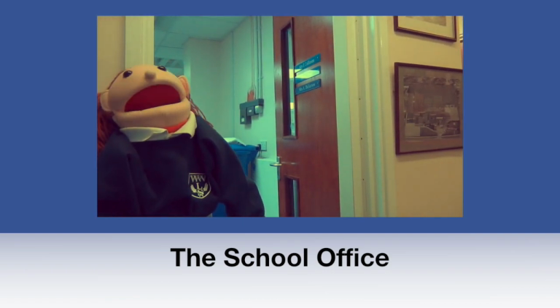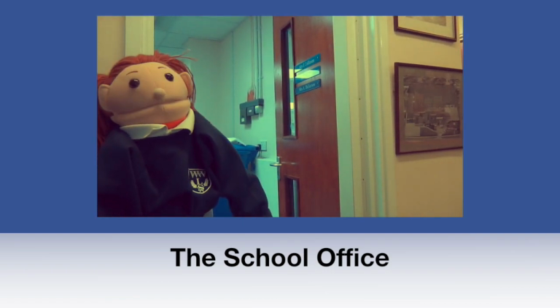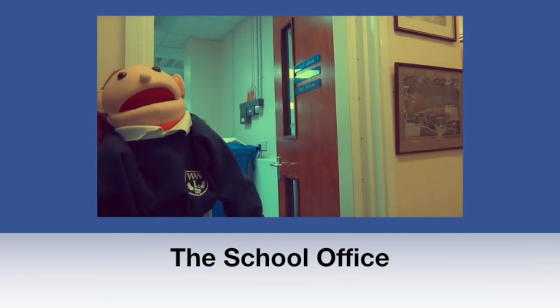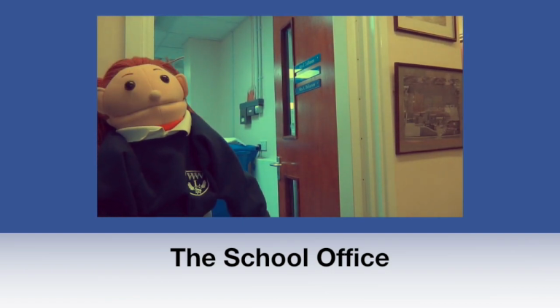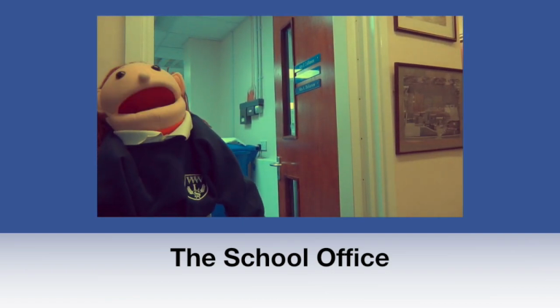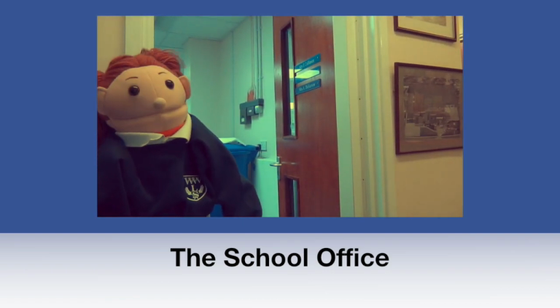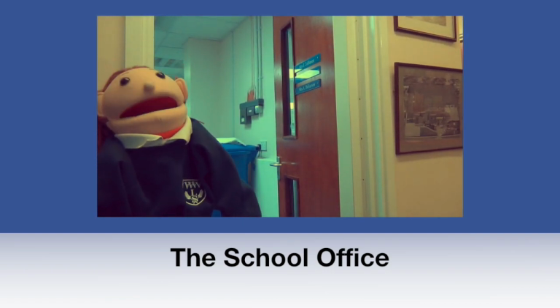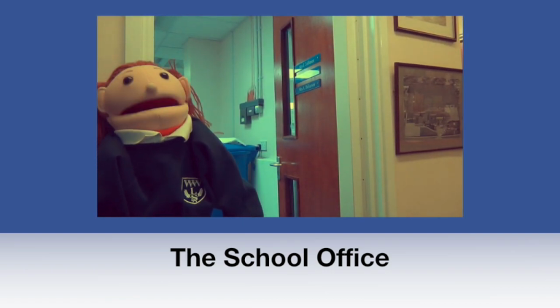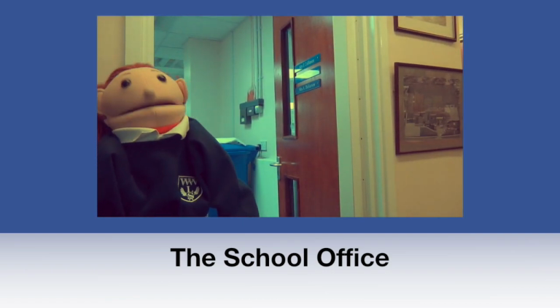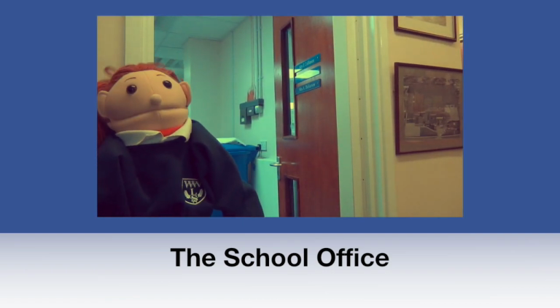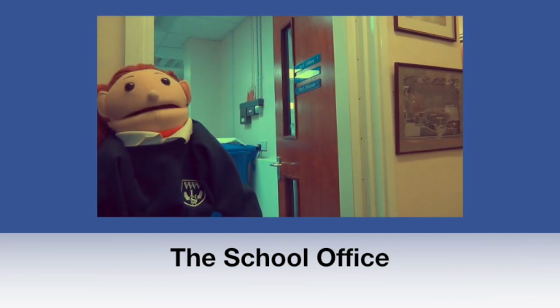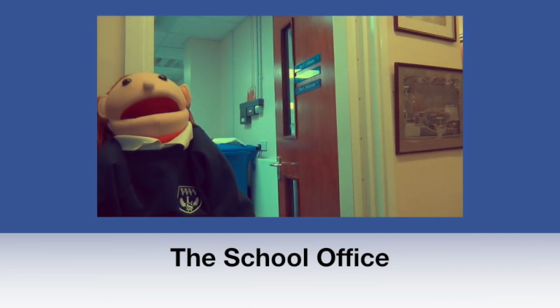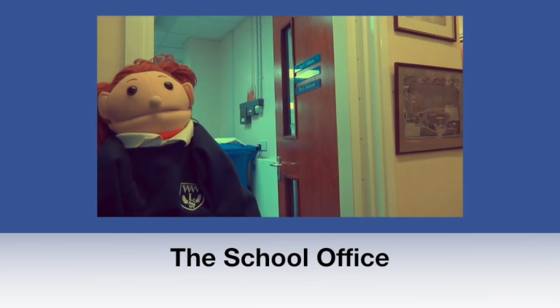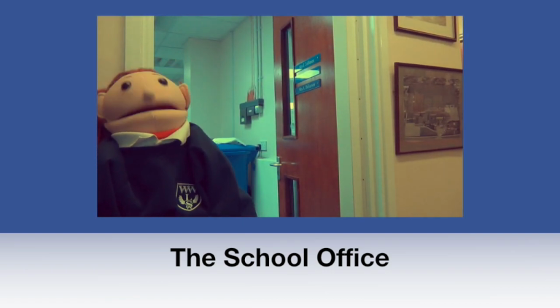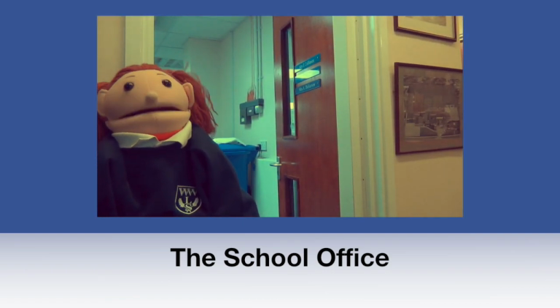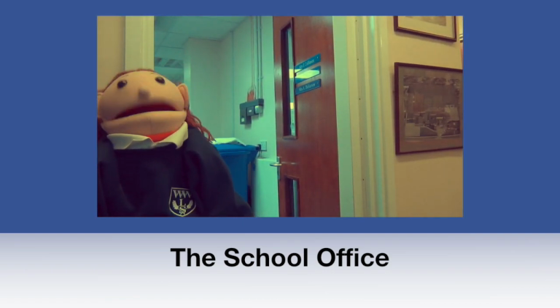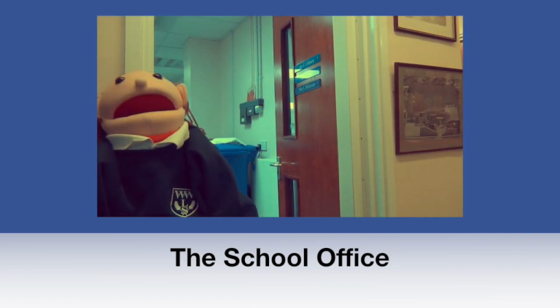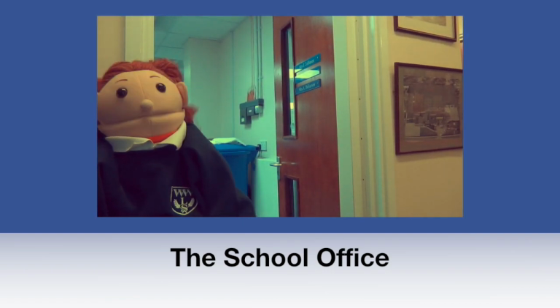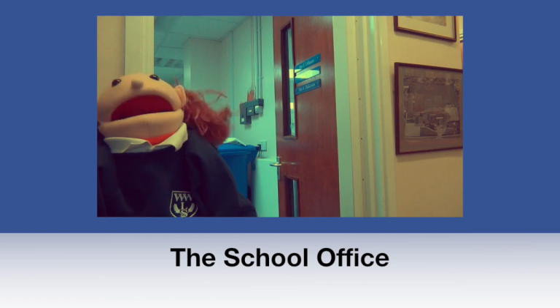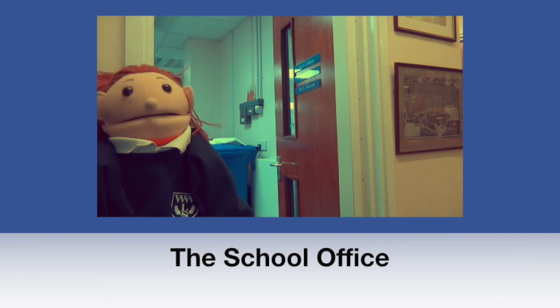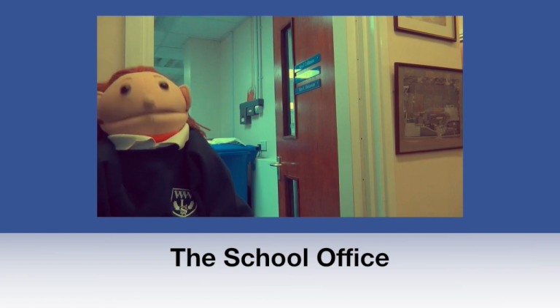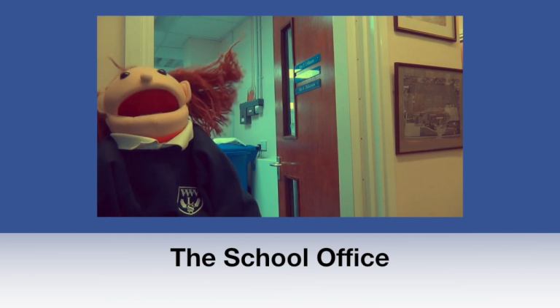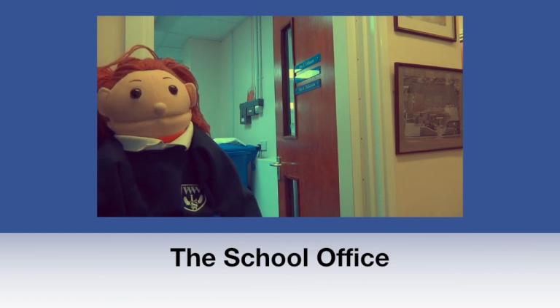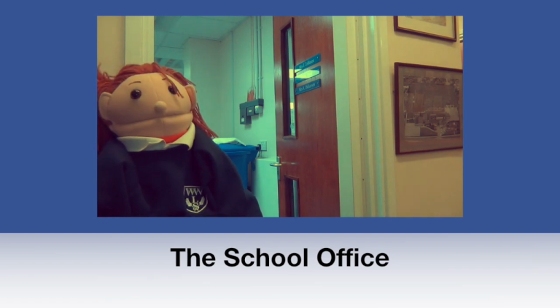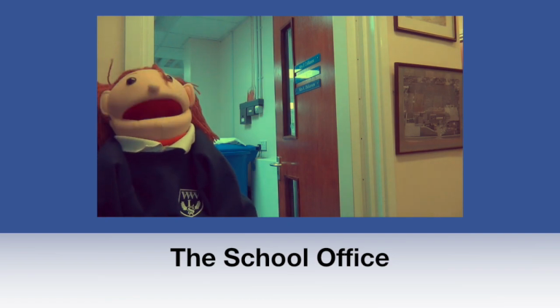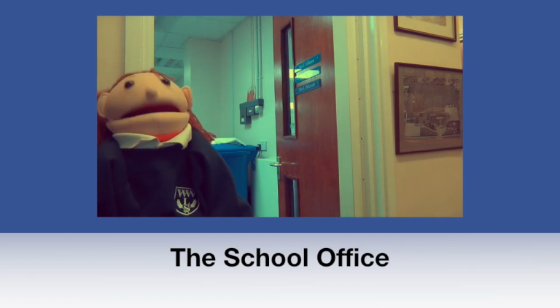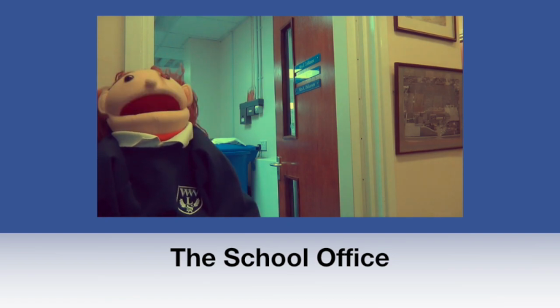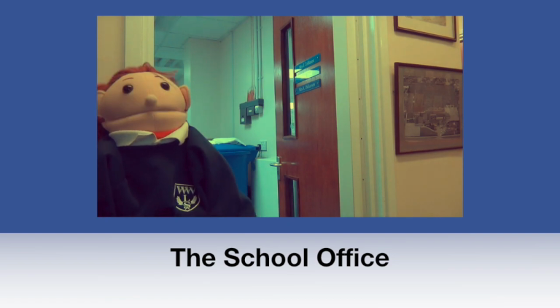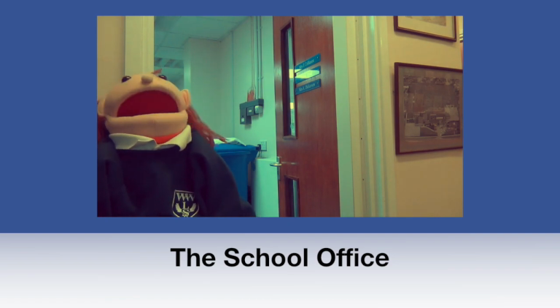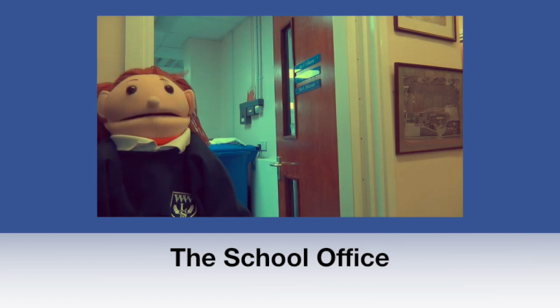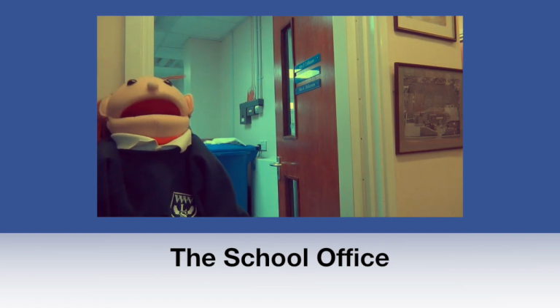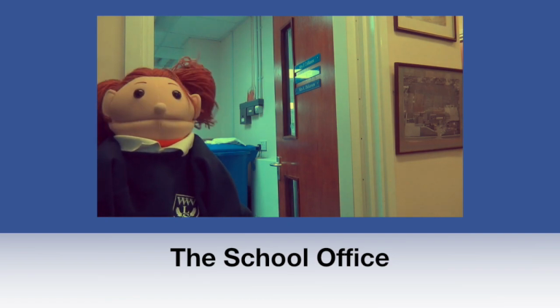Behind me is the school office. This is where you come if you need to hand in letters or need first aid.